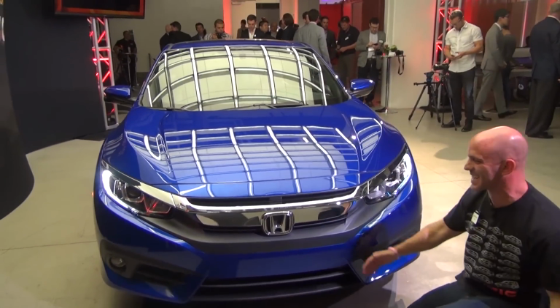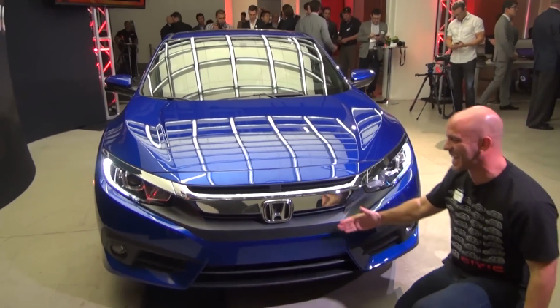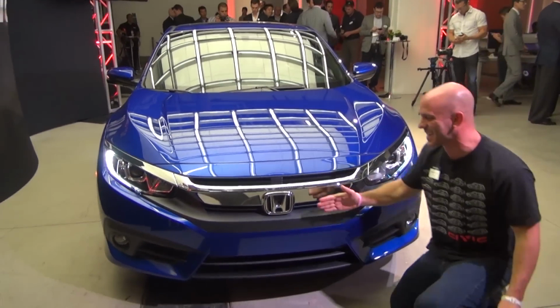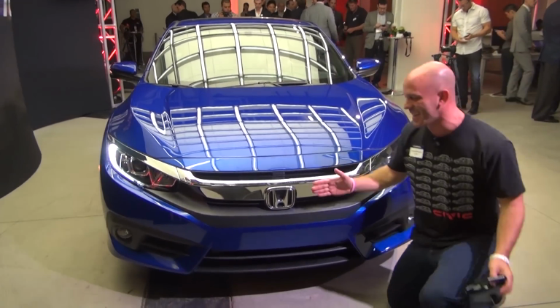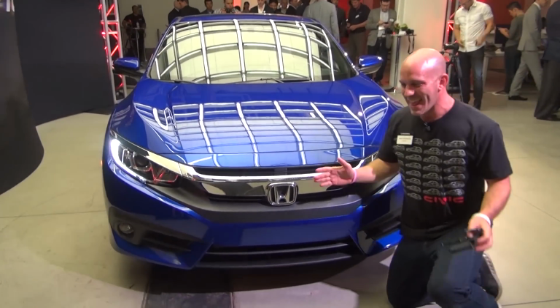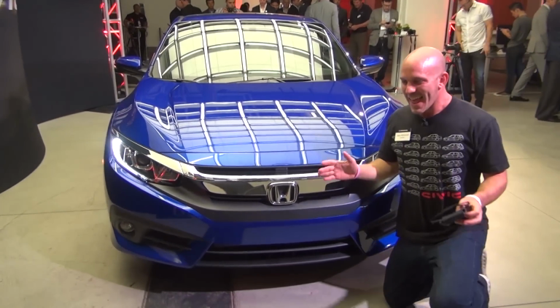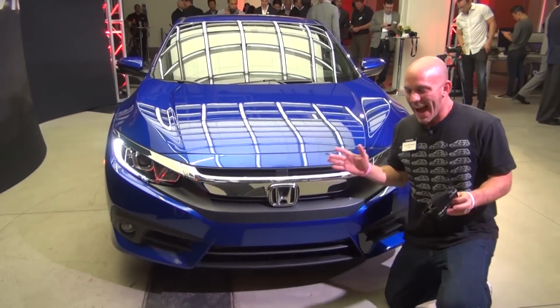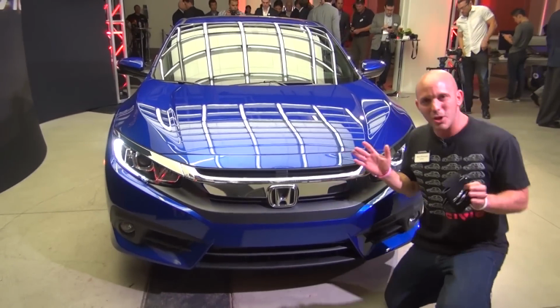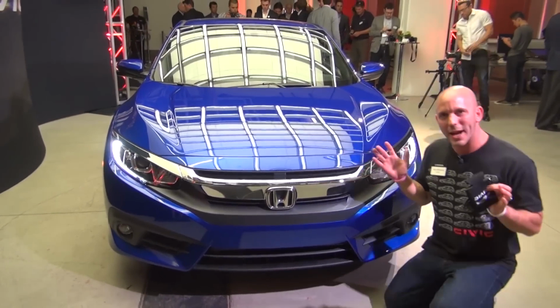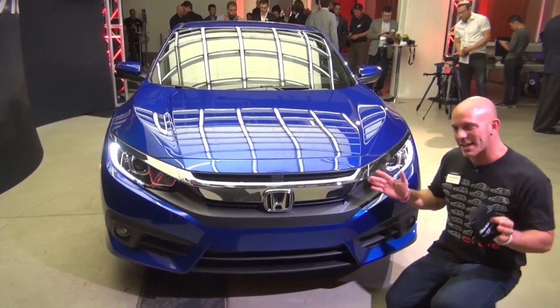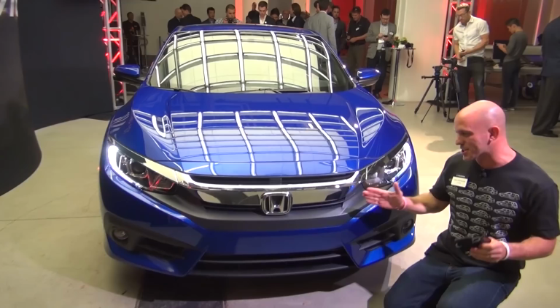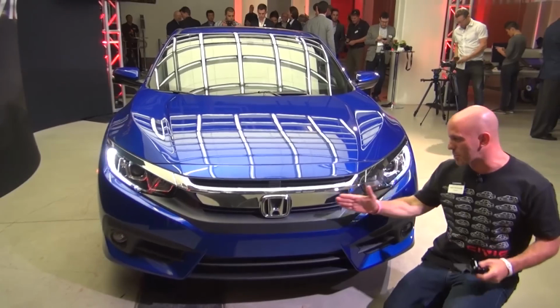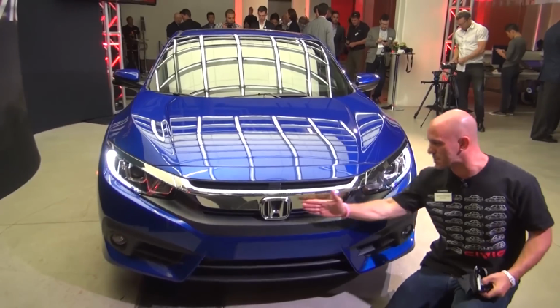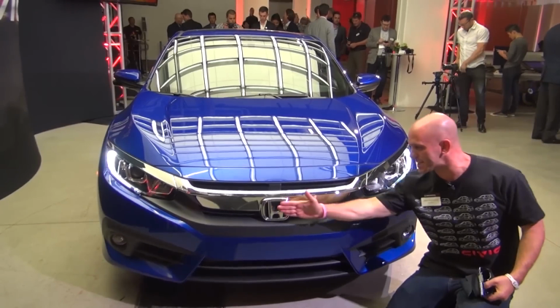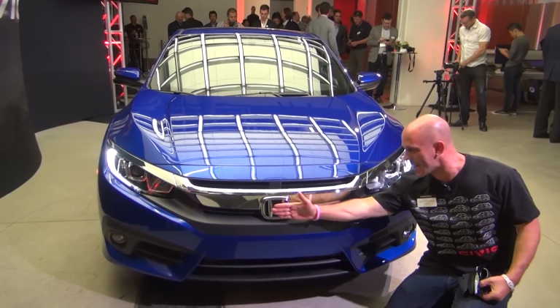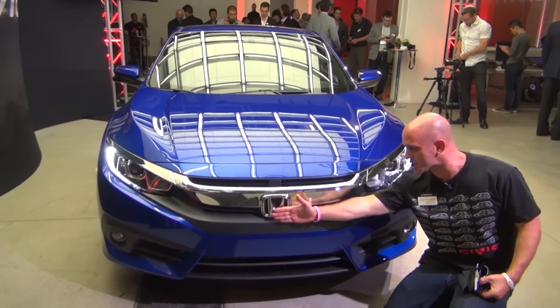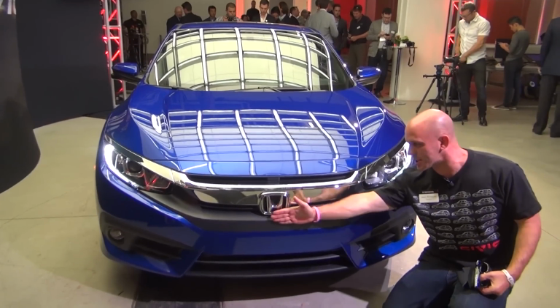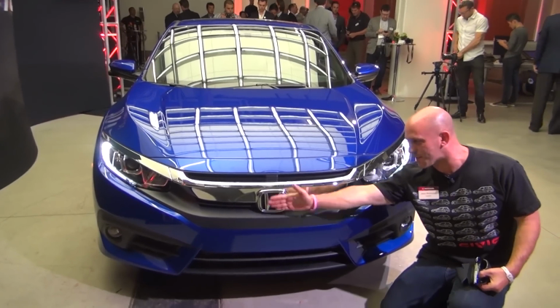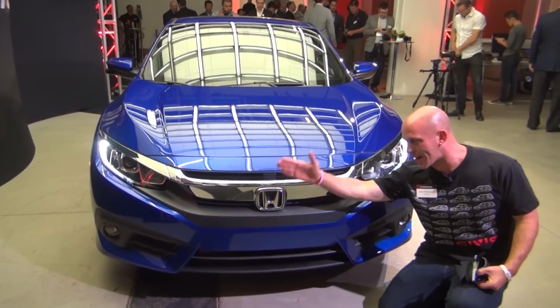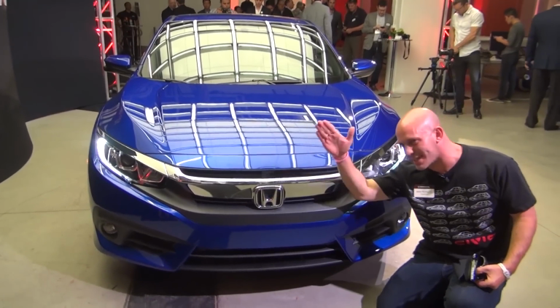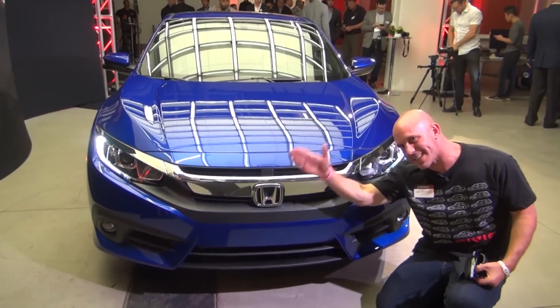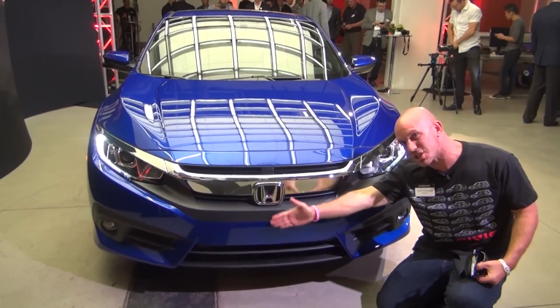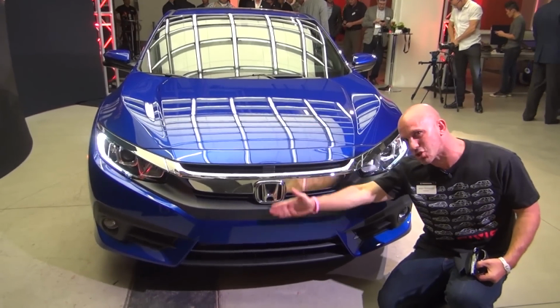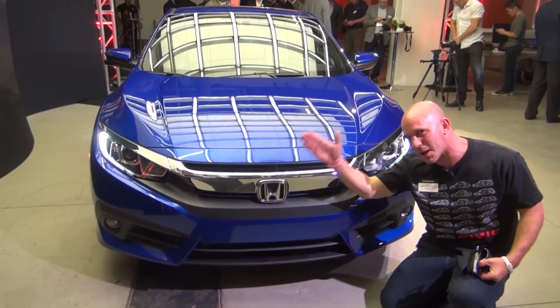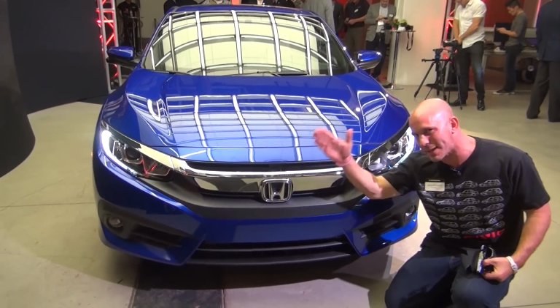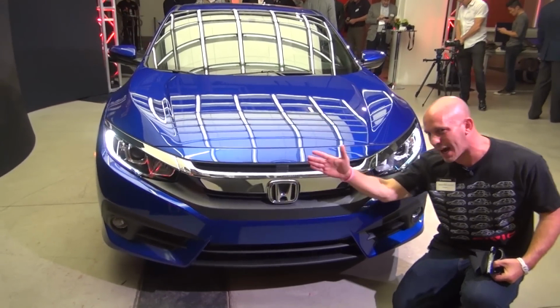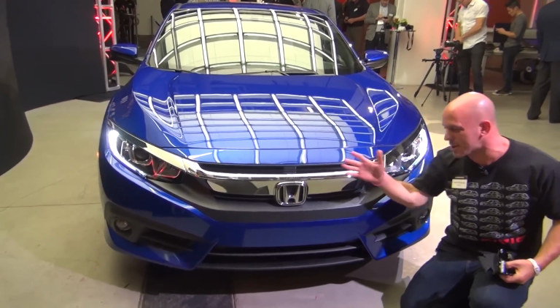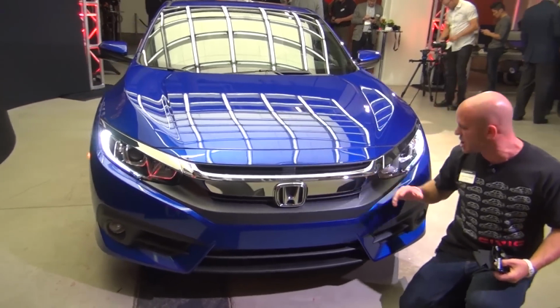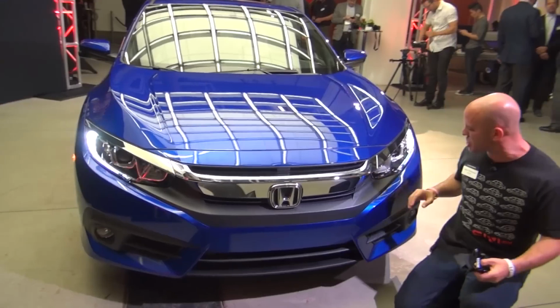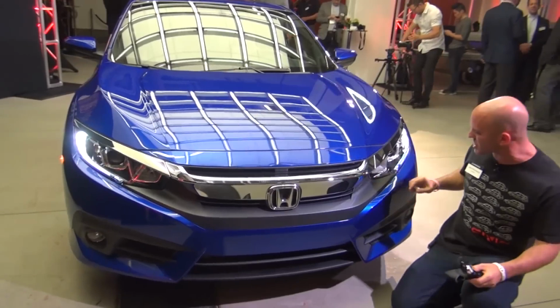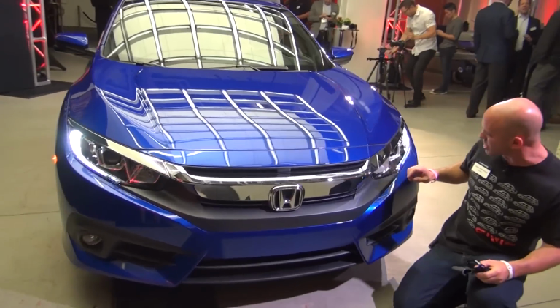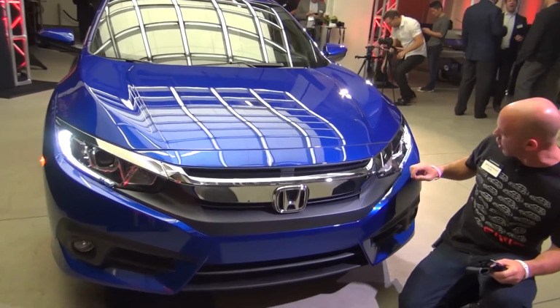So we've checked out the back end, we've checked out the inside, we checked out the trunk. Let's go check out the front and see what changes were made there.